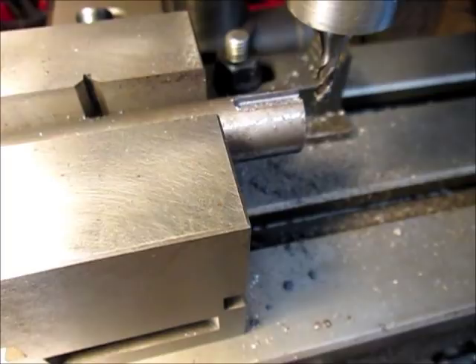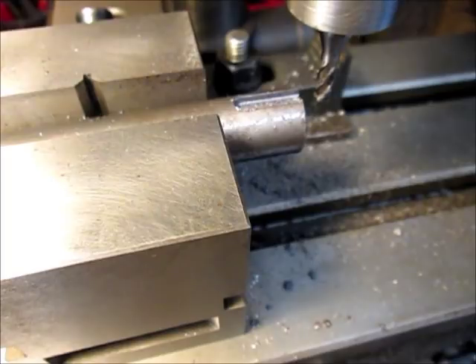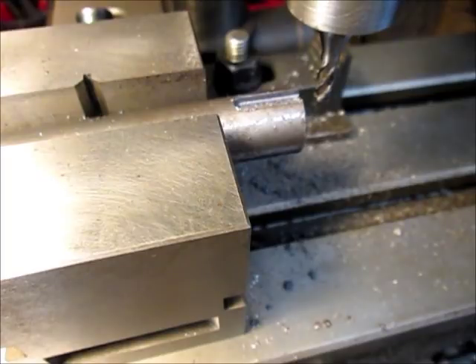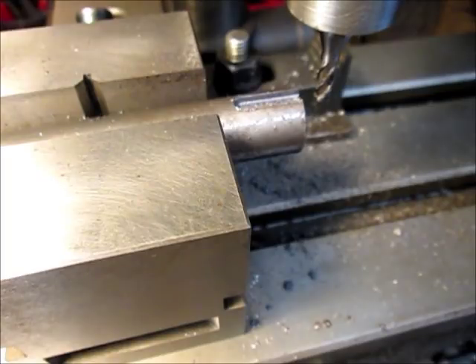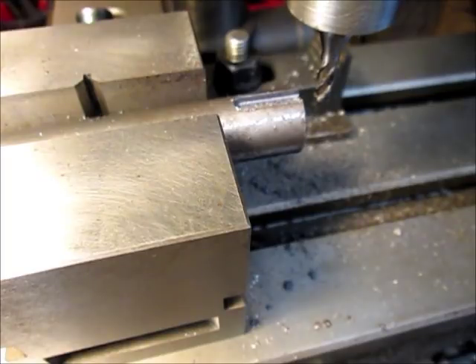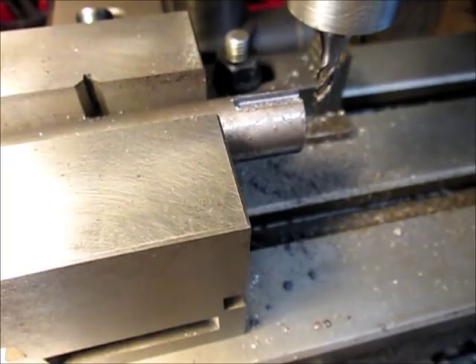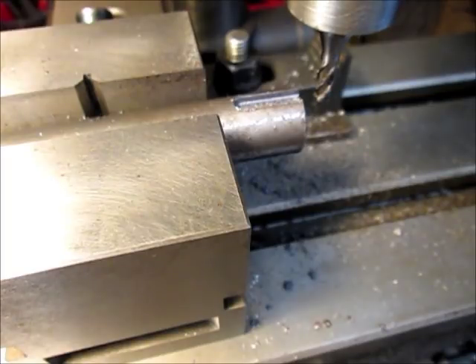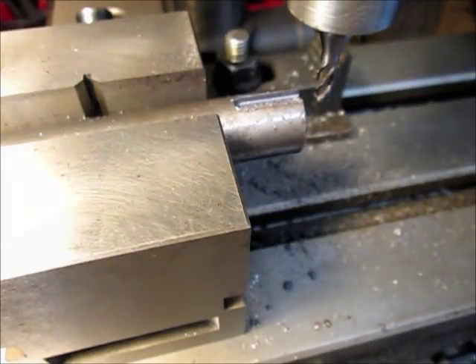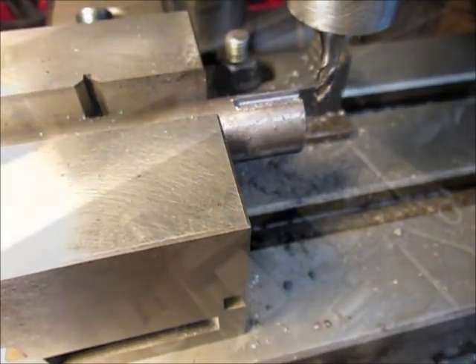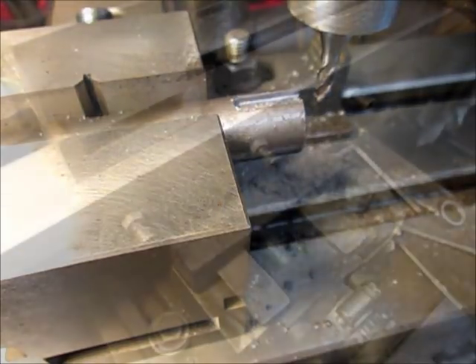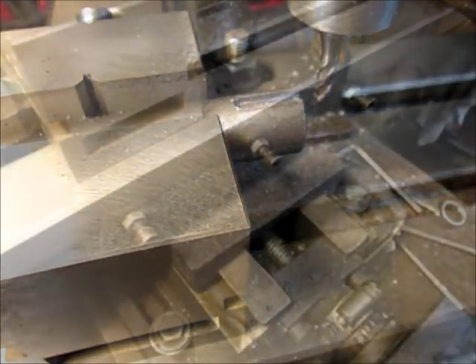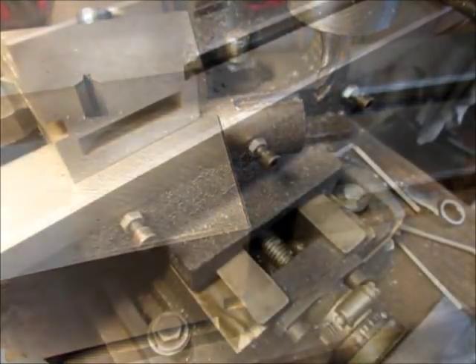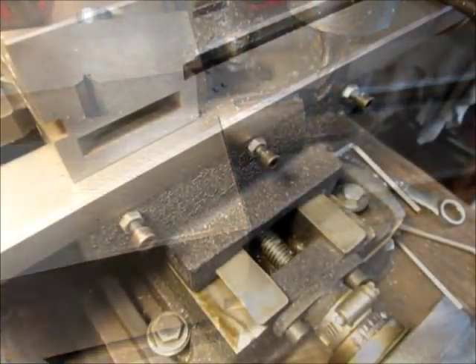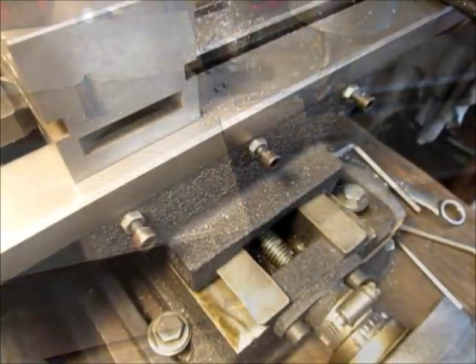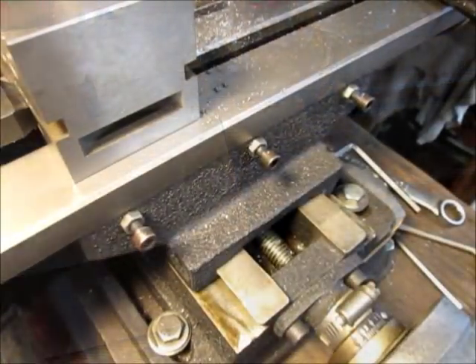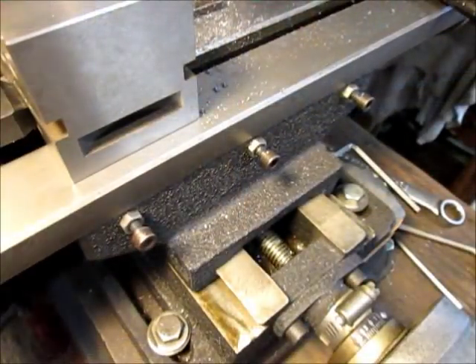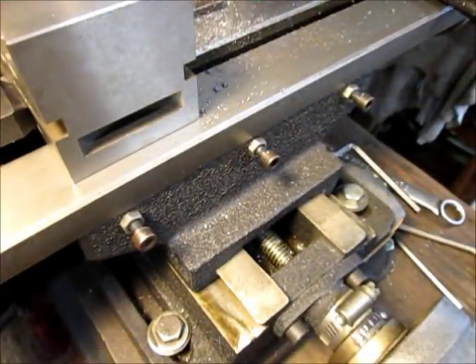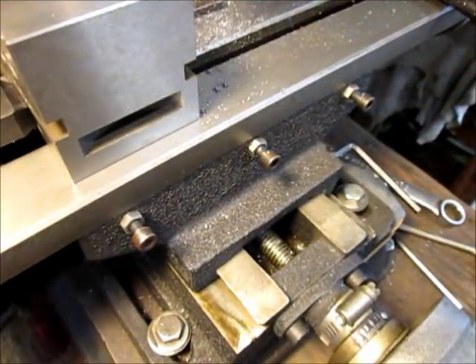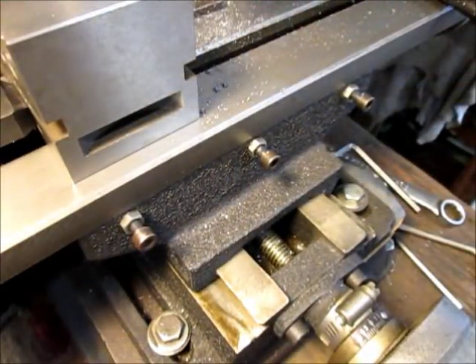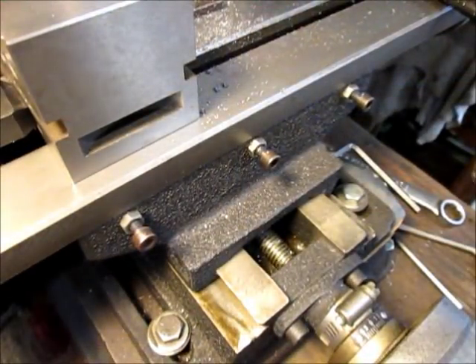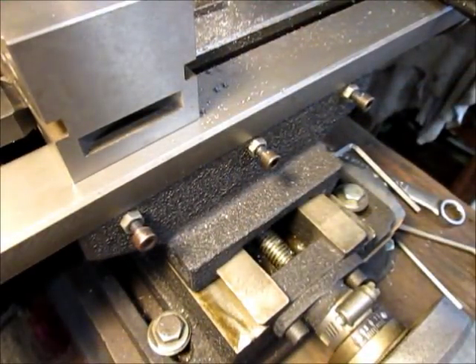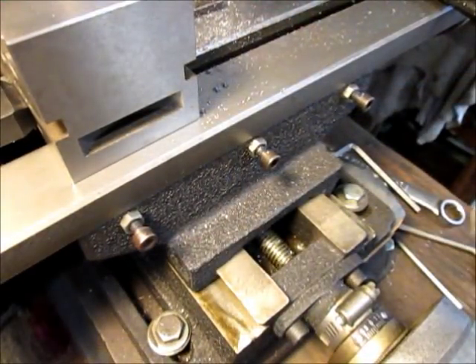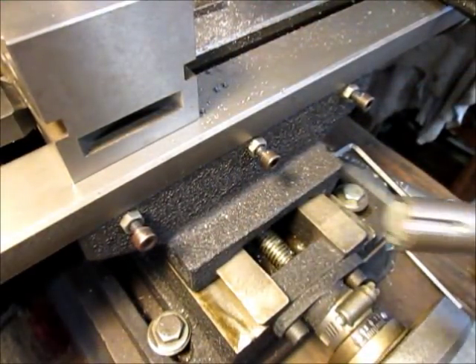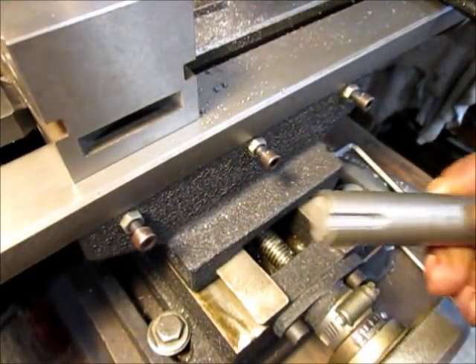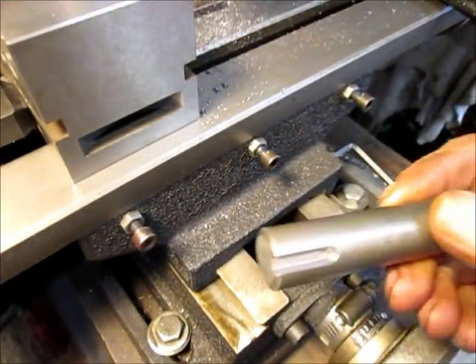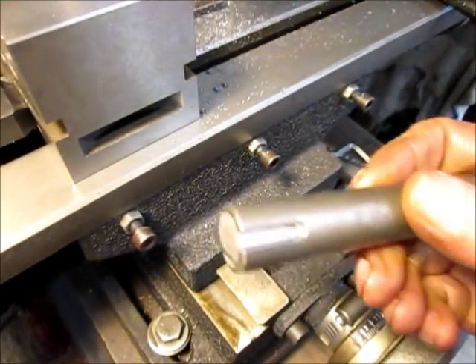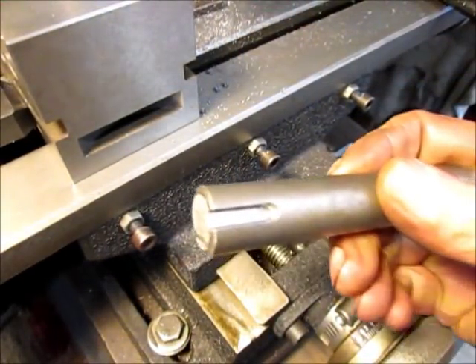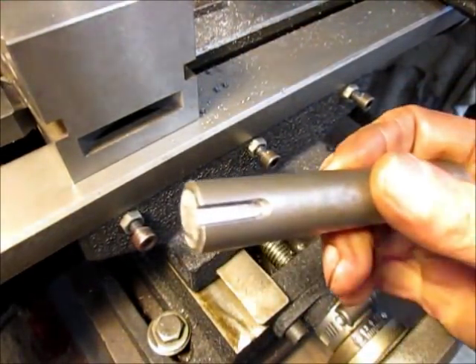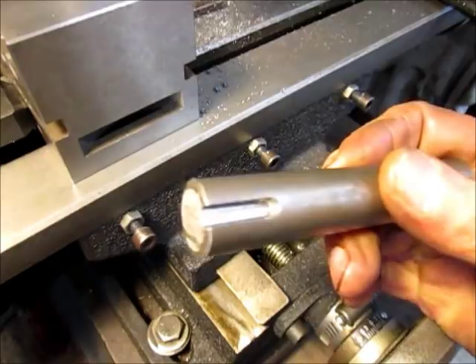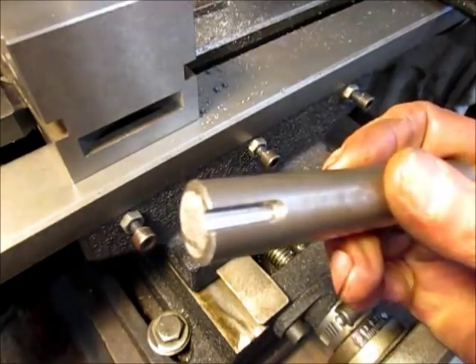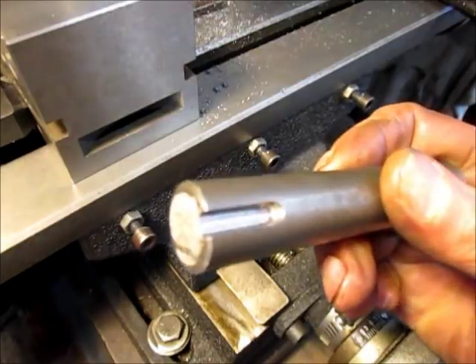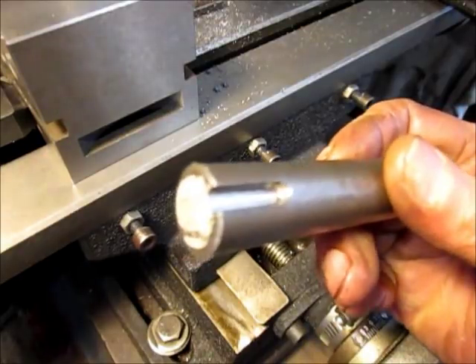And that's the final cut. Here's what it looks like.